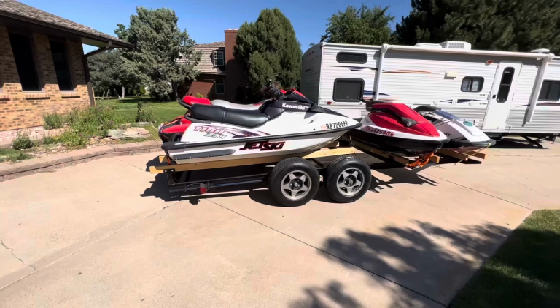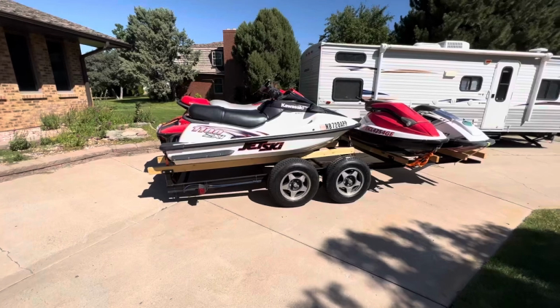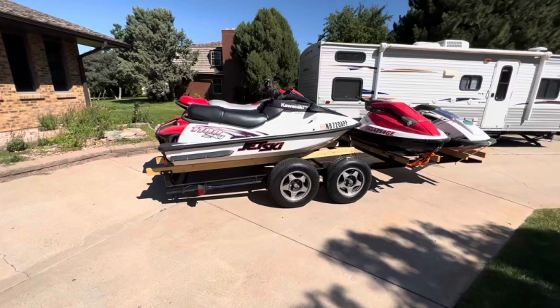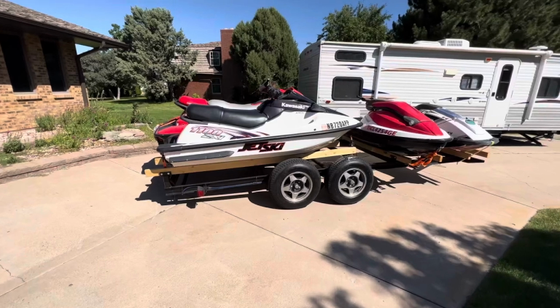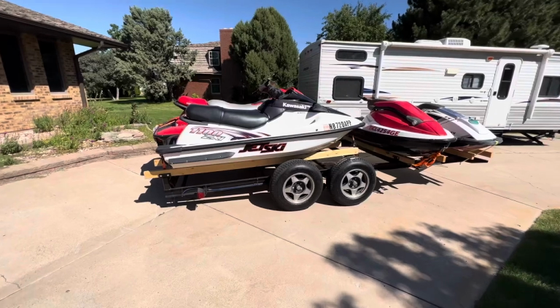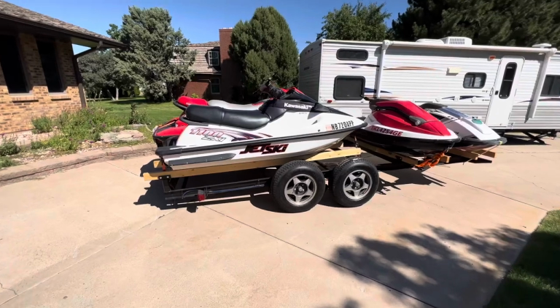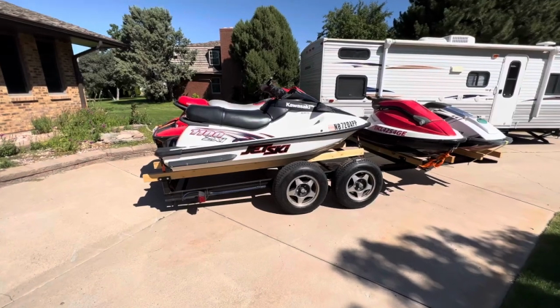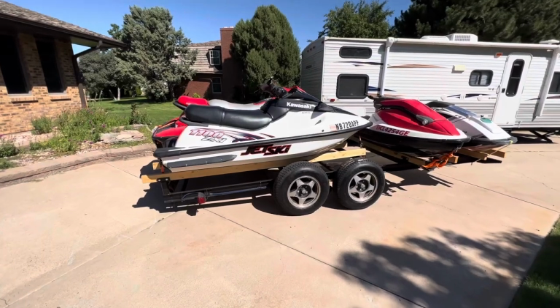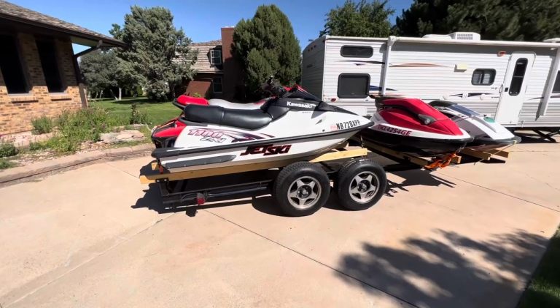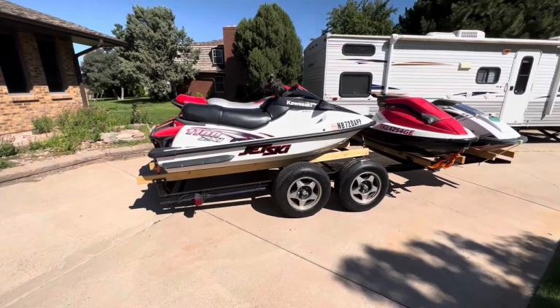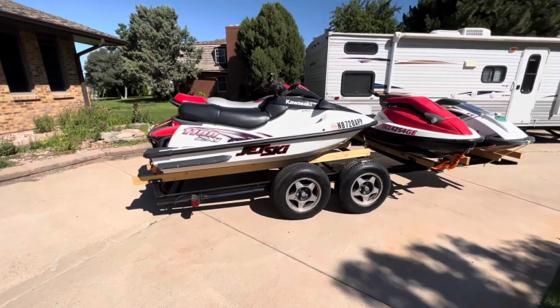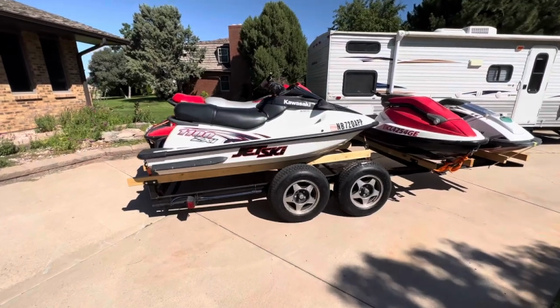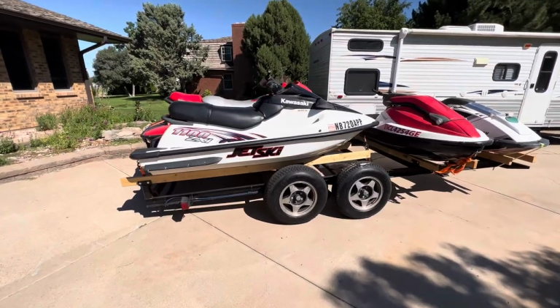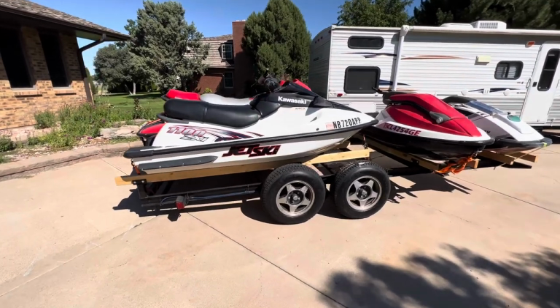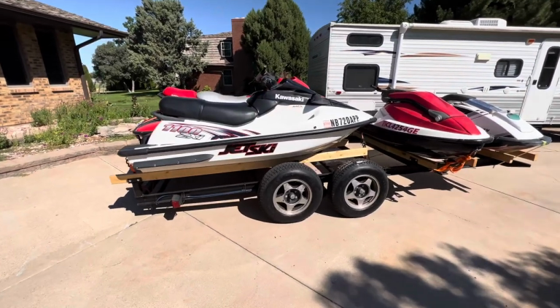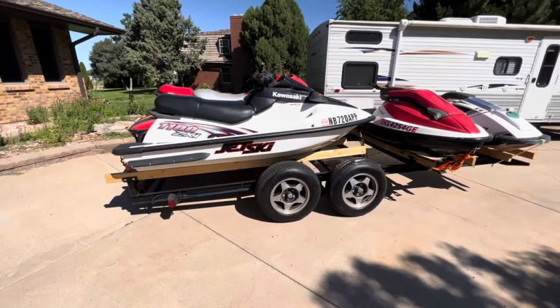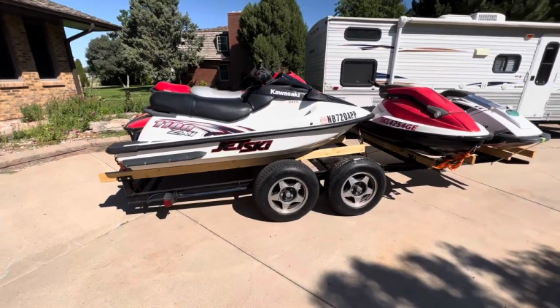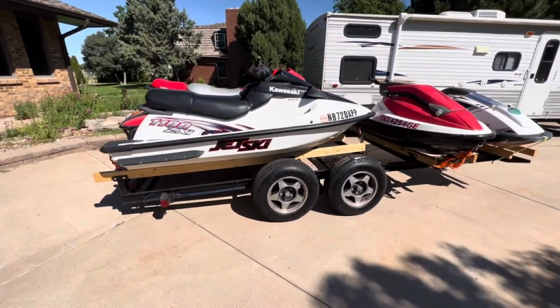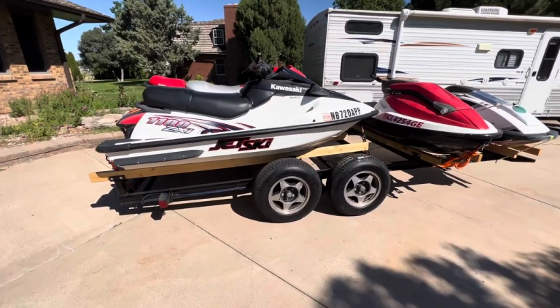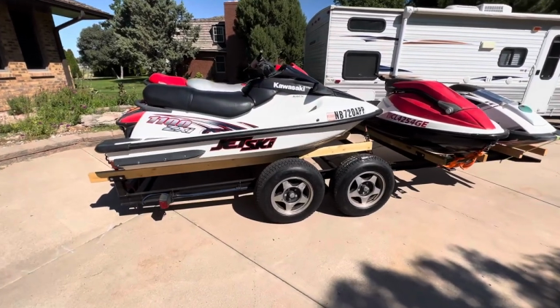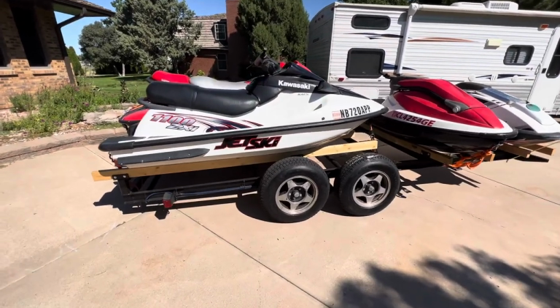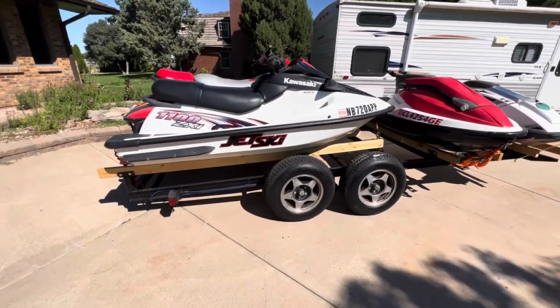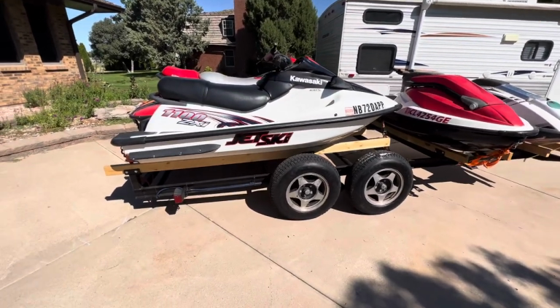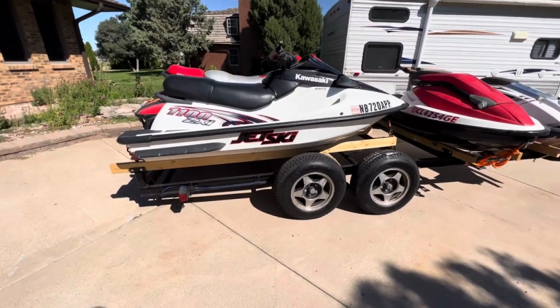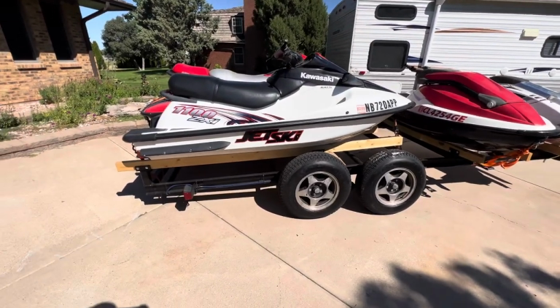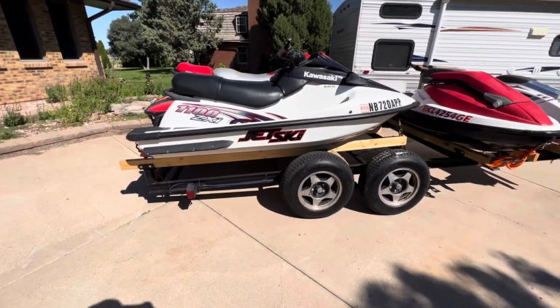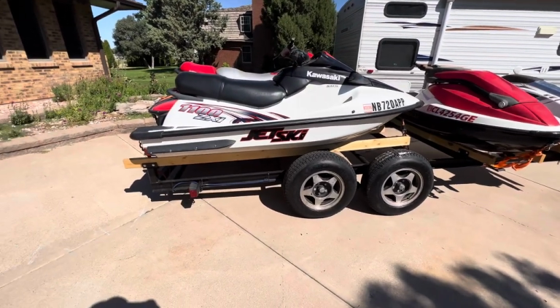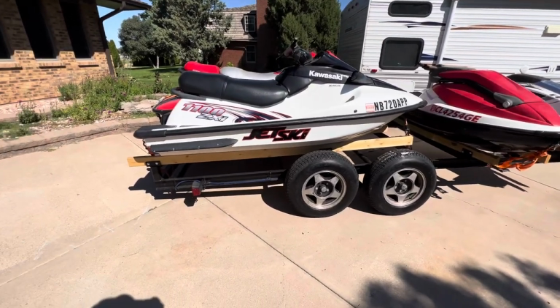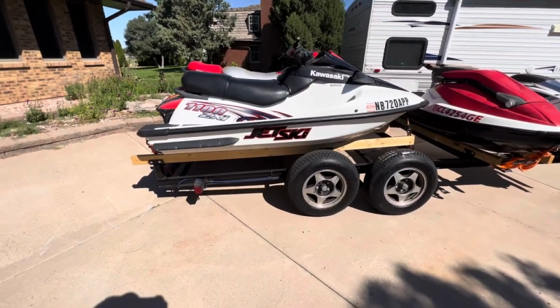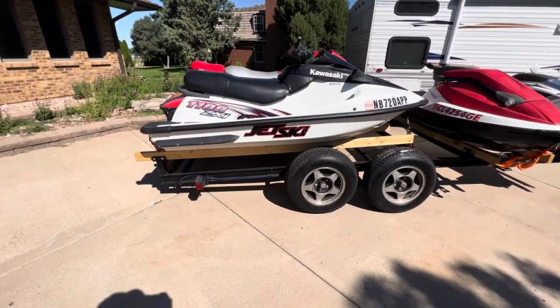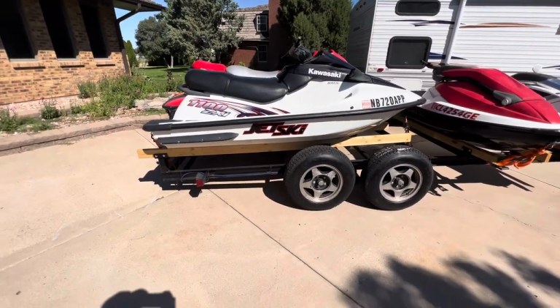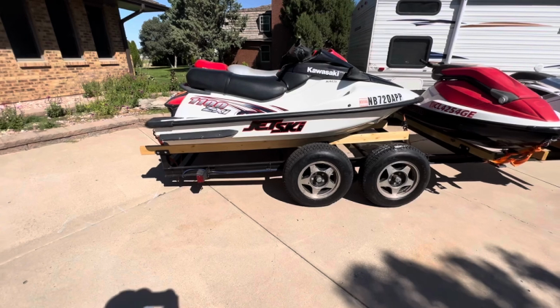Hey YouTube, going to make another video. I'm going to basically make this one over my trailer I just built.